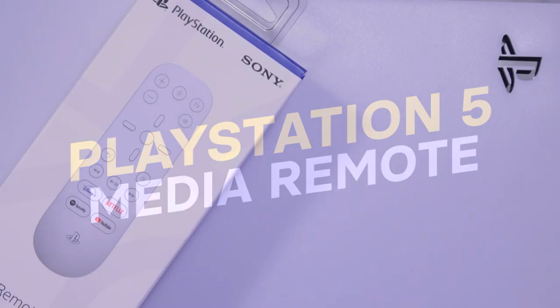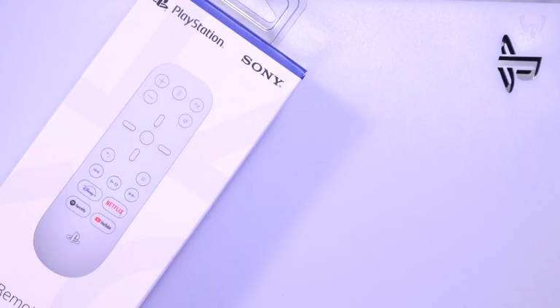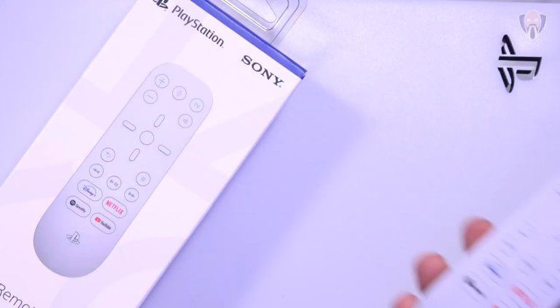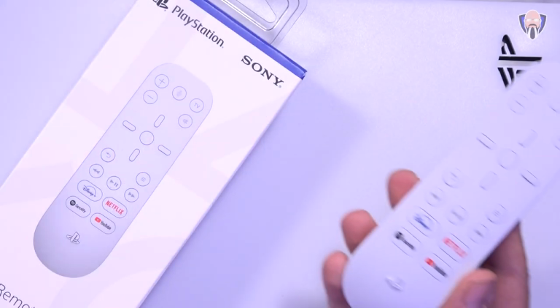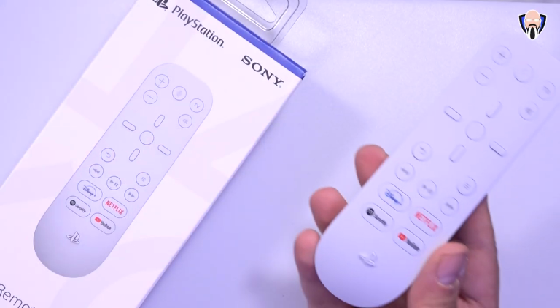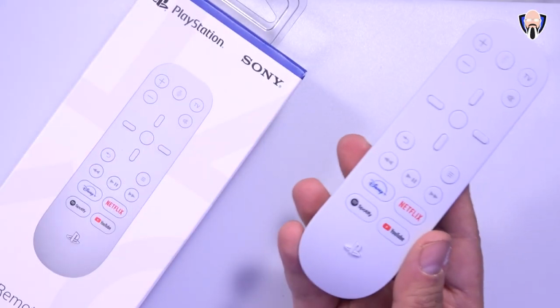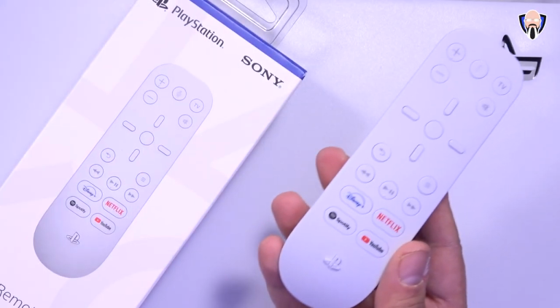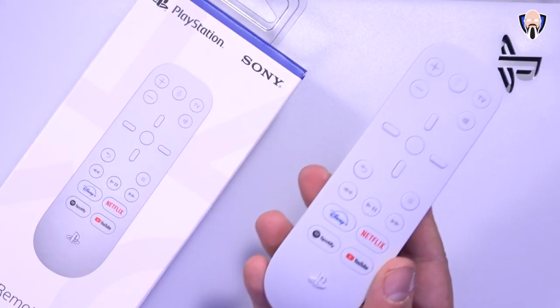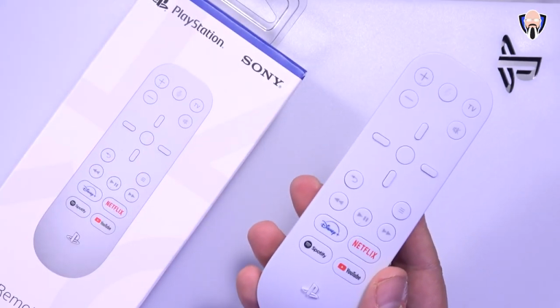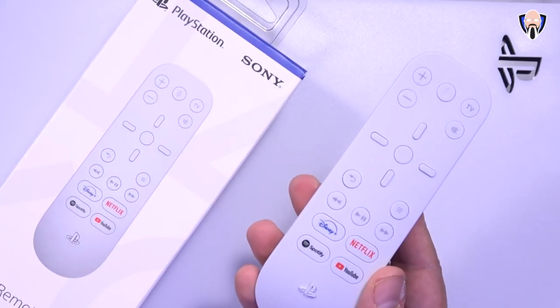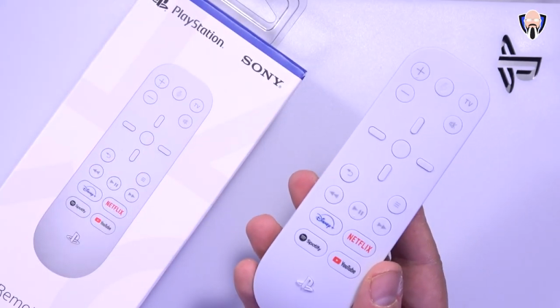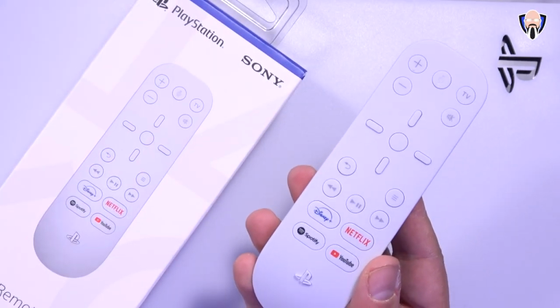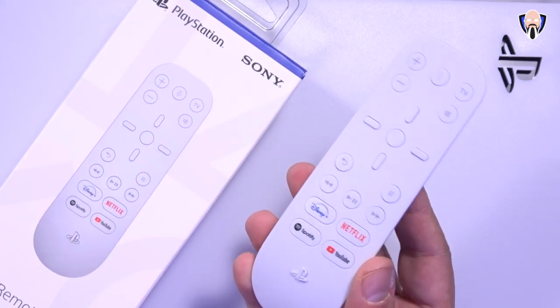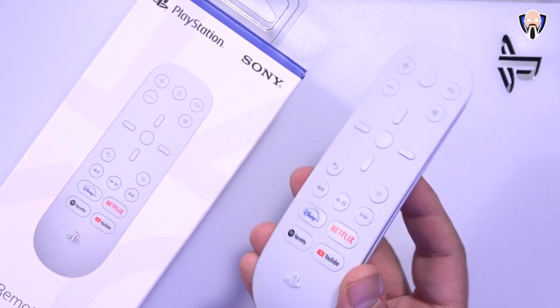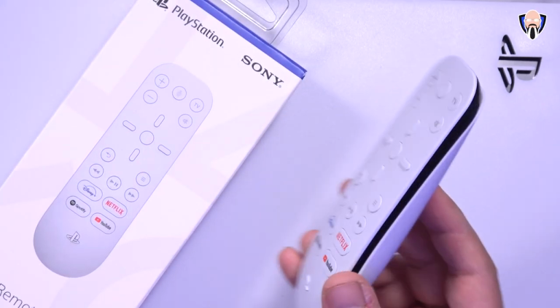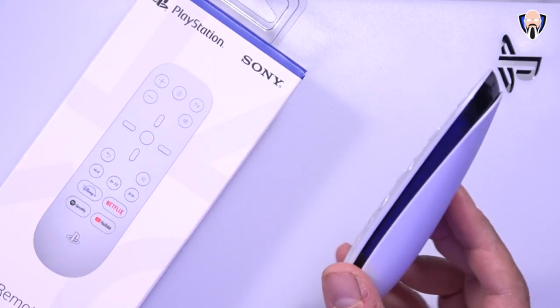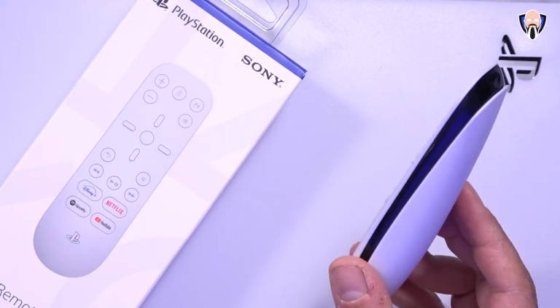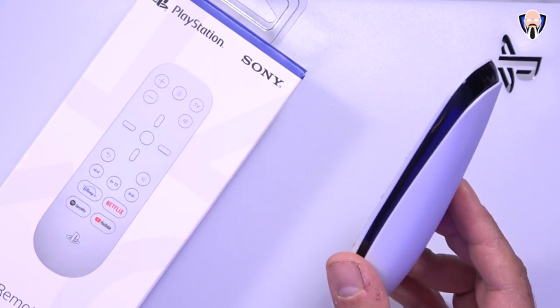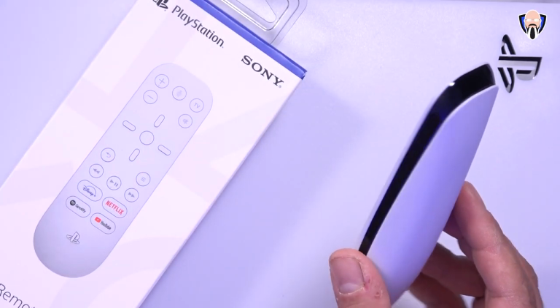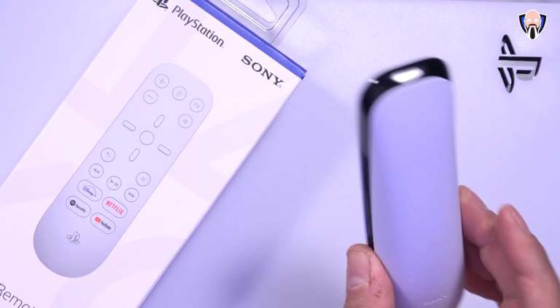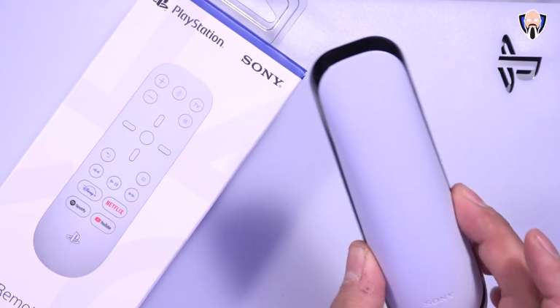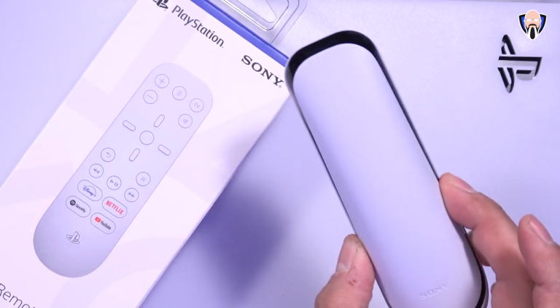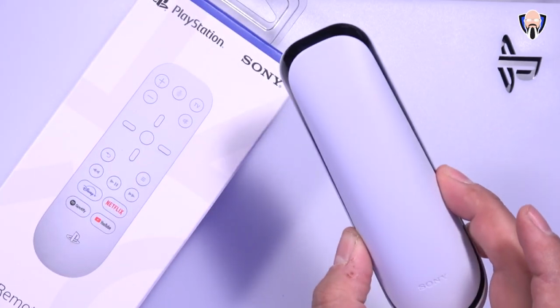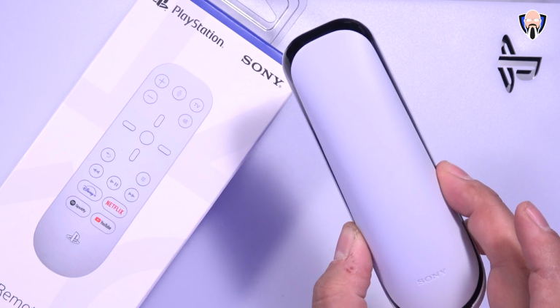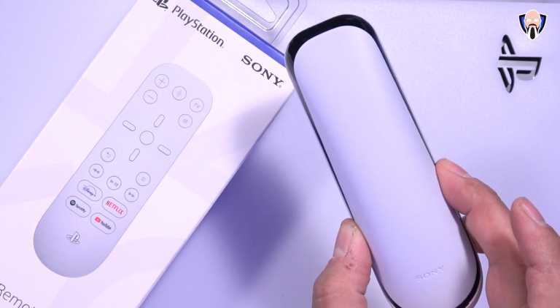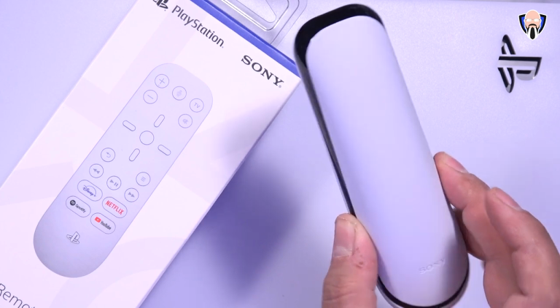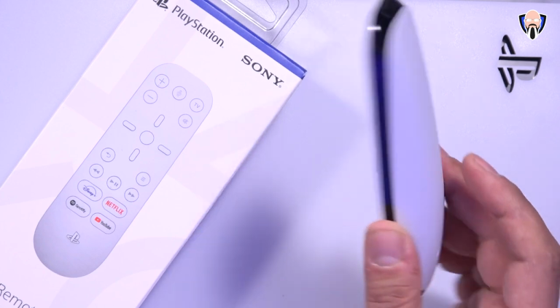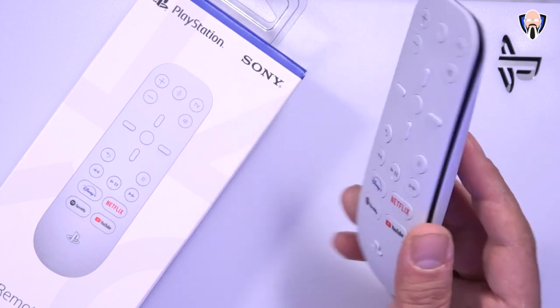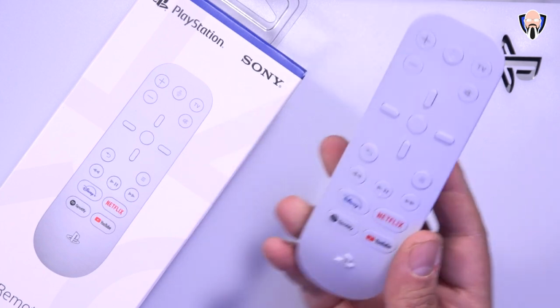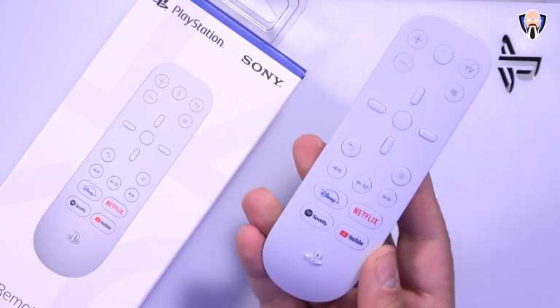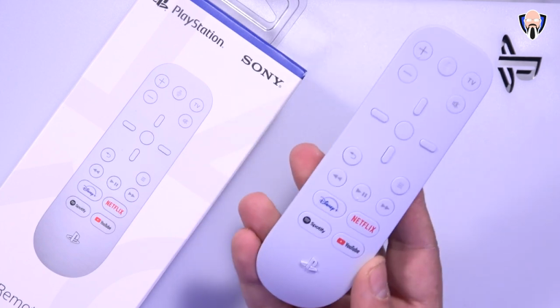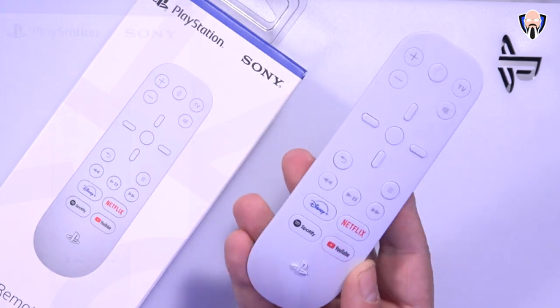Like and subscribe and make sure you hit that bell icon so that you're always notified whenever we have new videos on the channel.